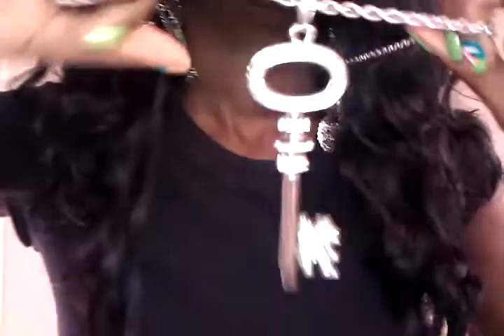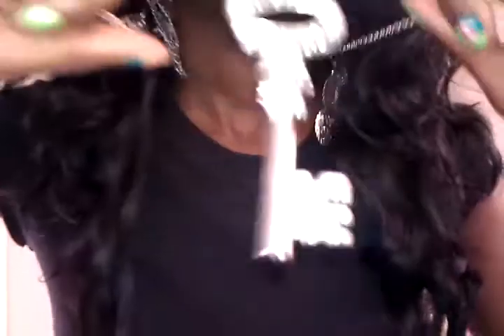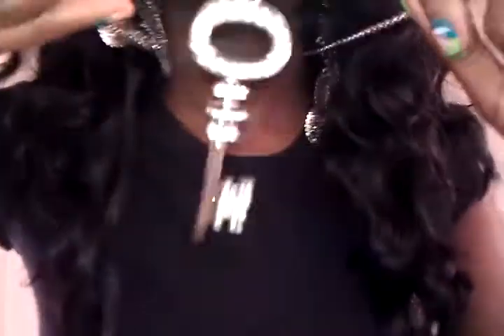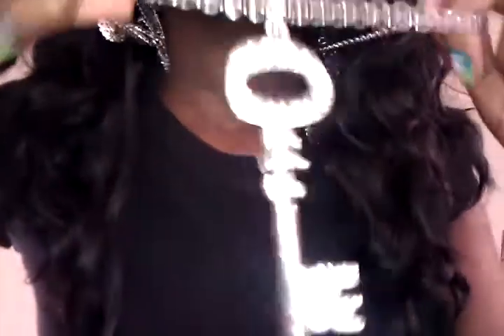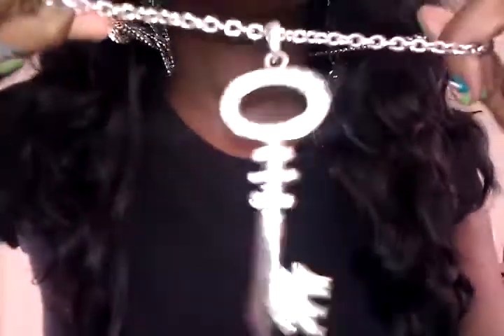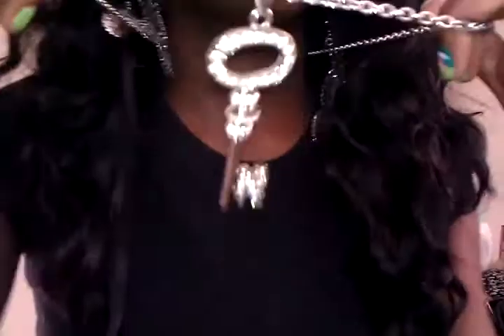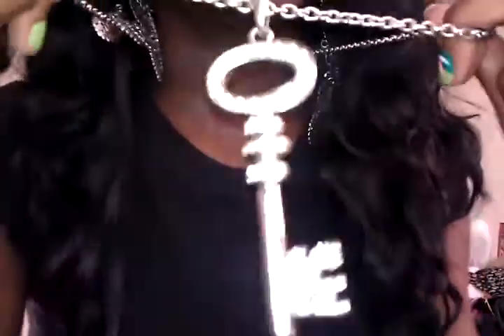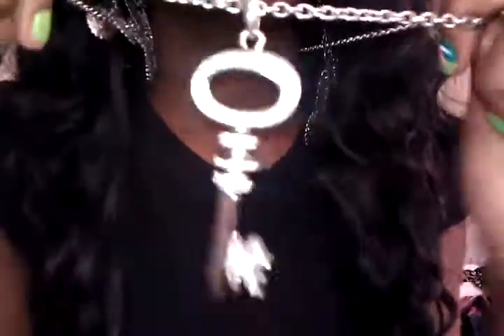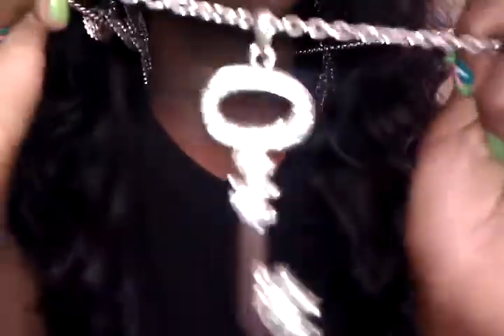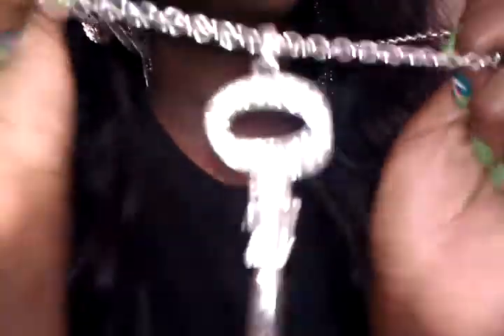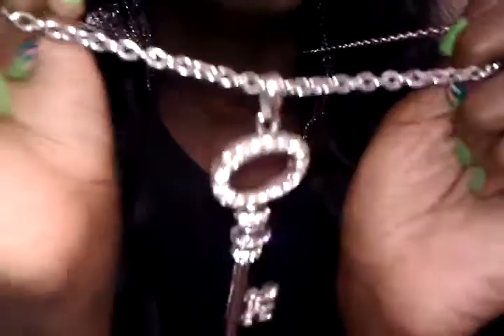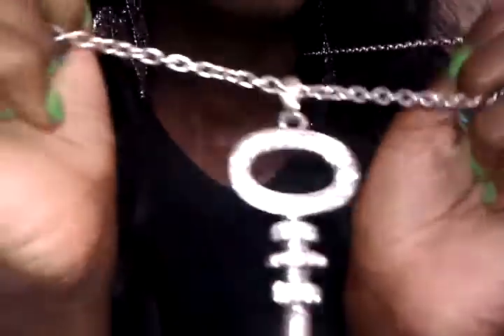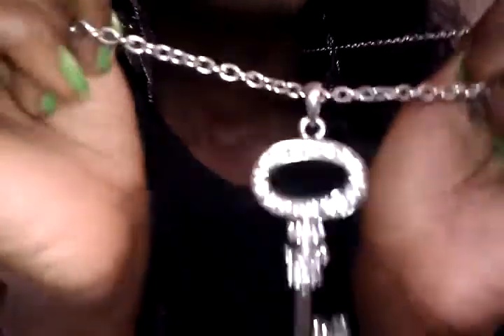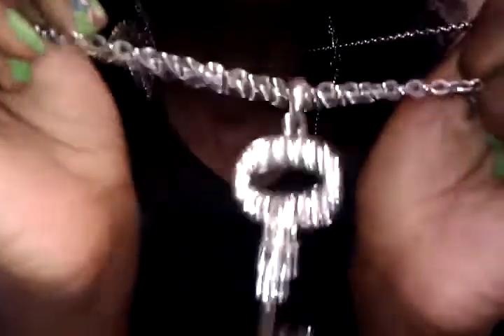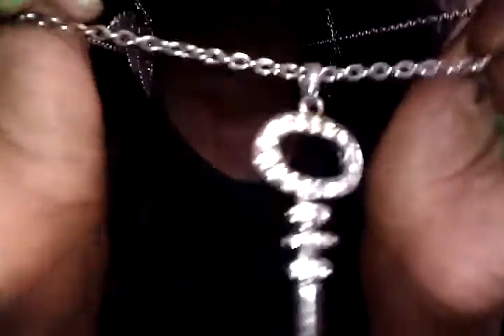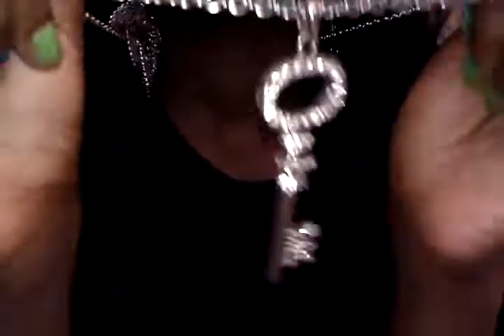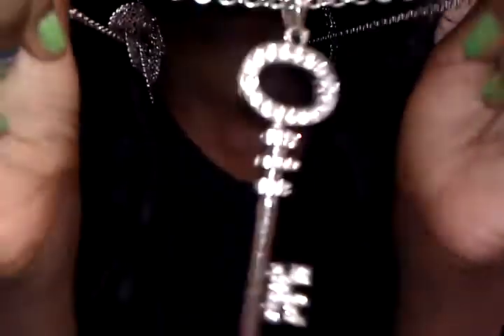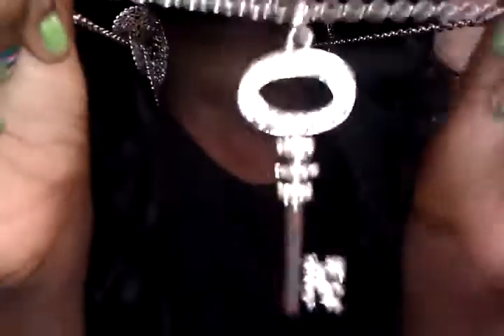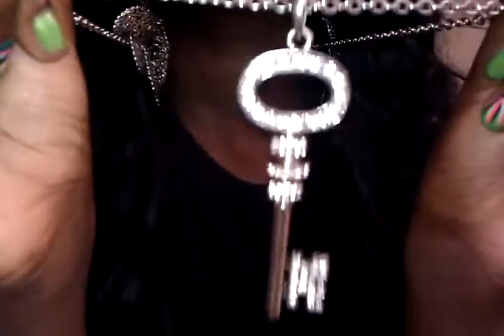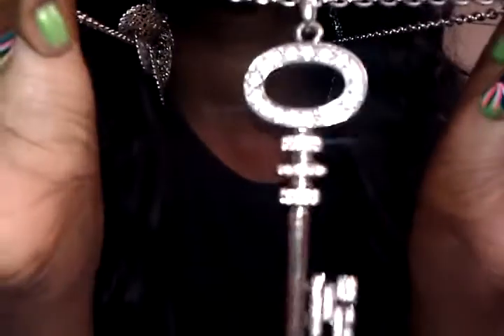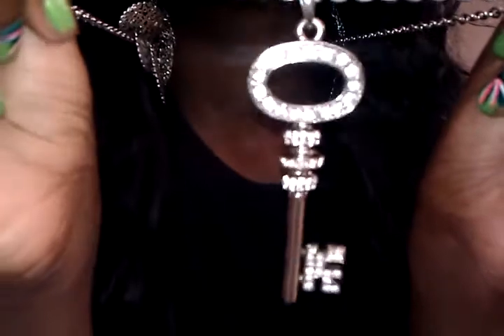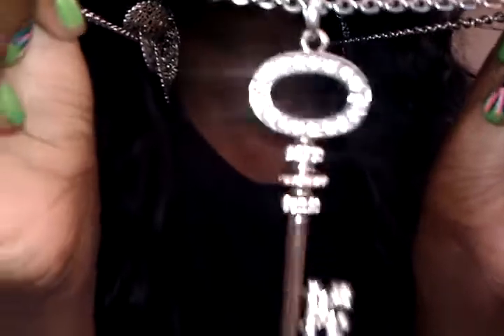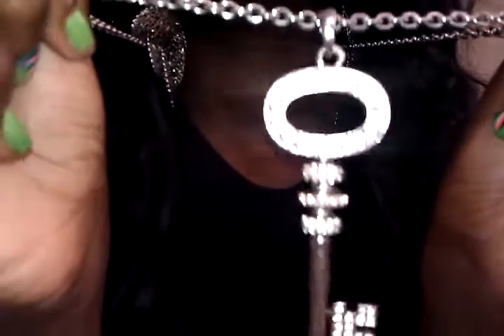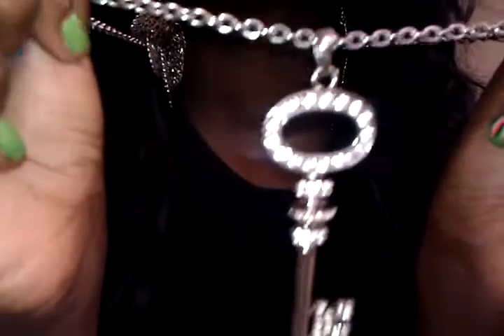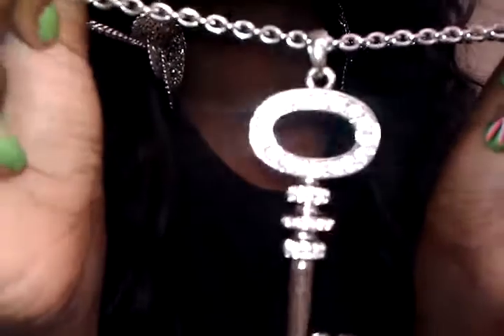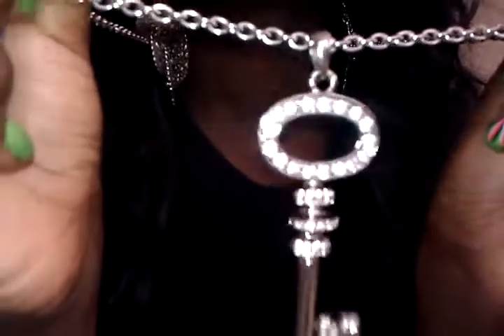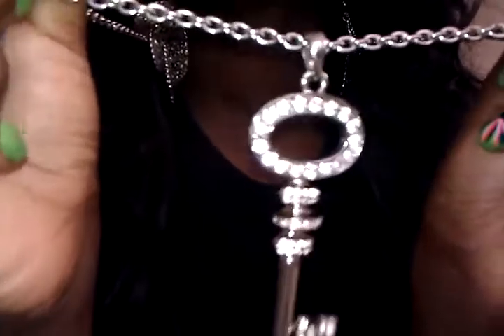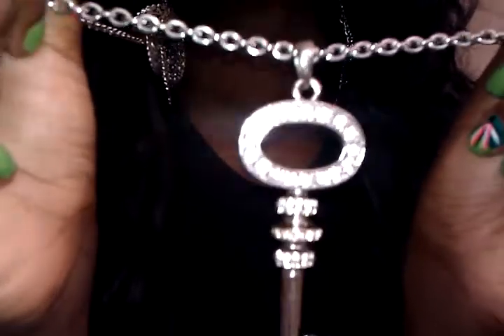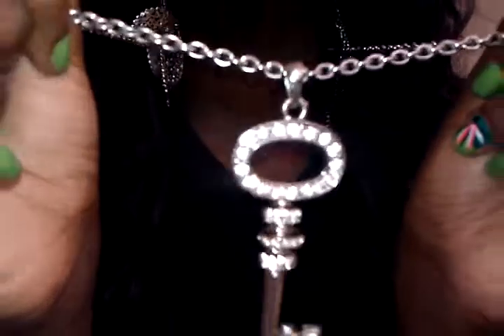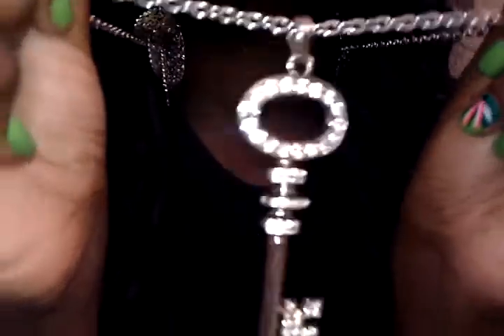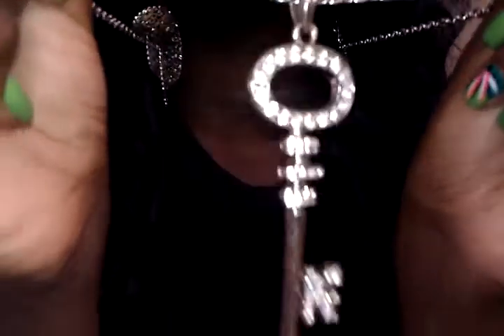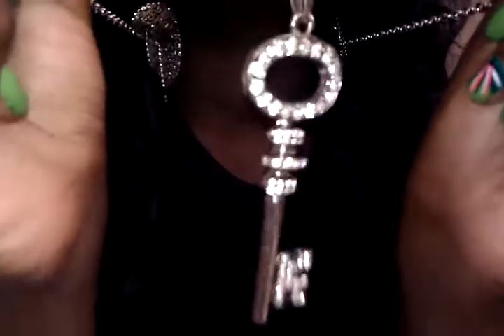Key necklace my boyfriend bought for me, and I got this from Outfit Outlet.